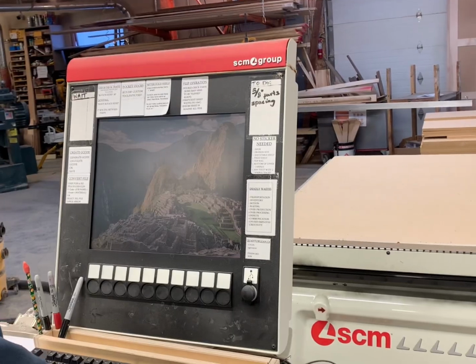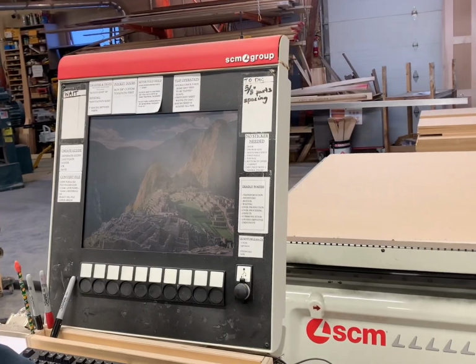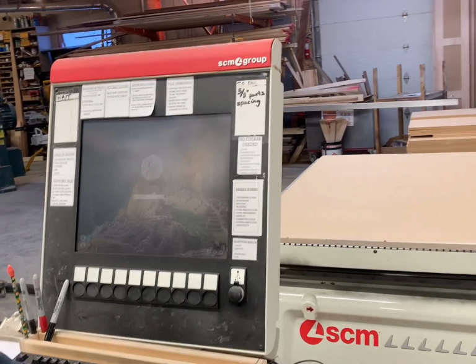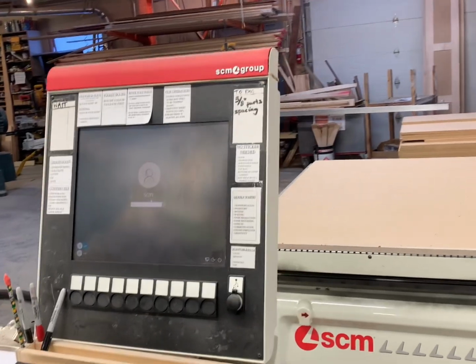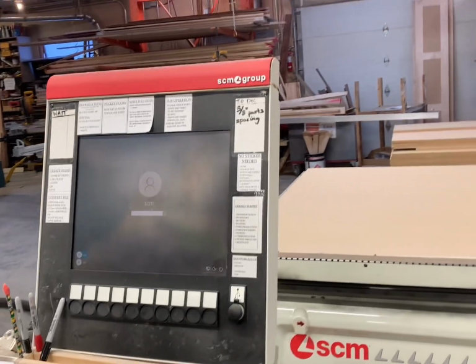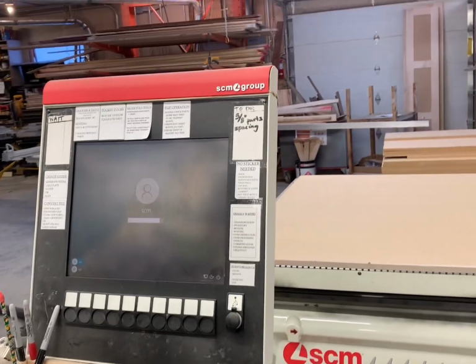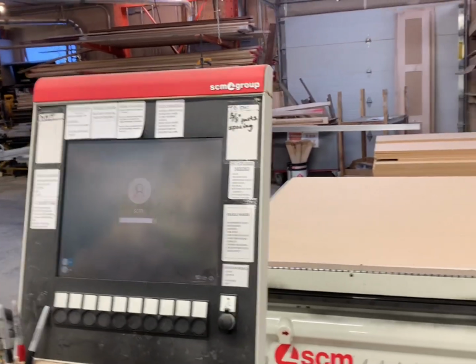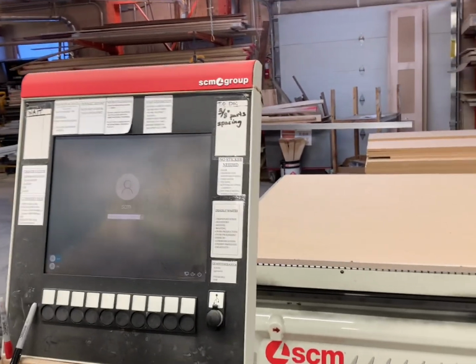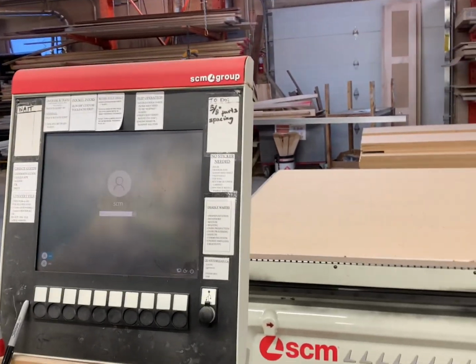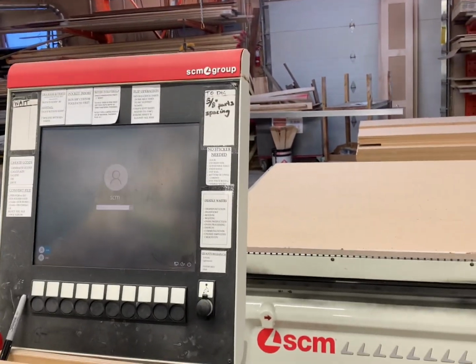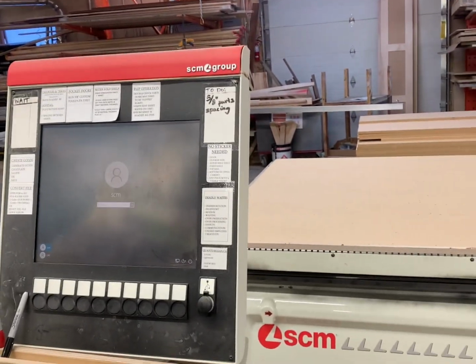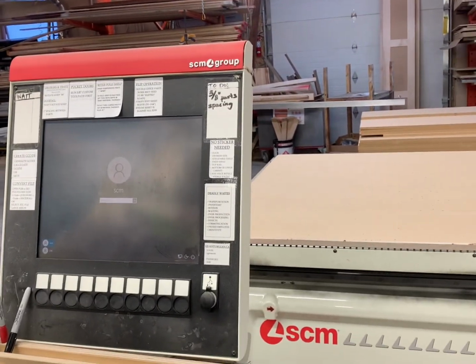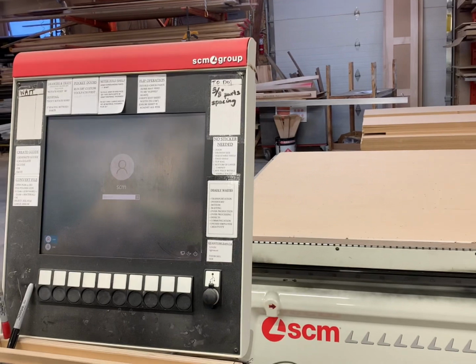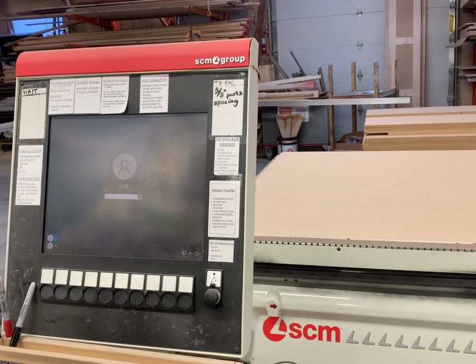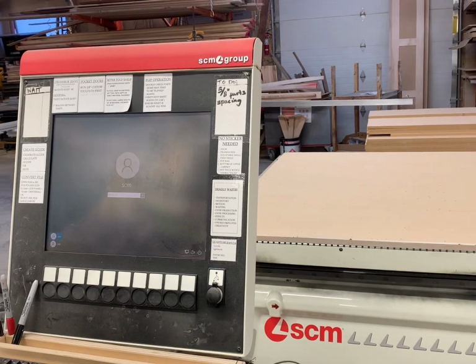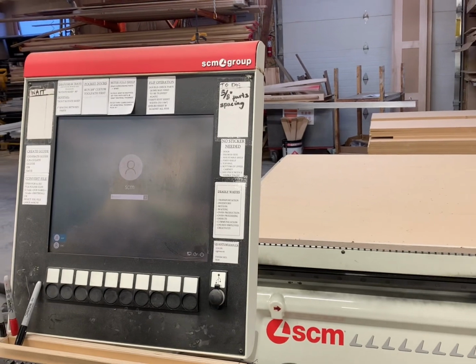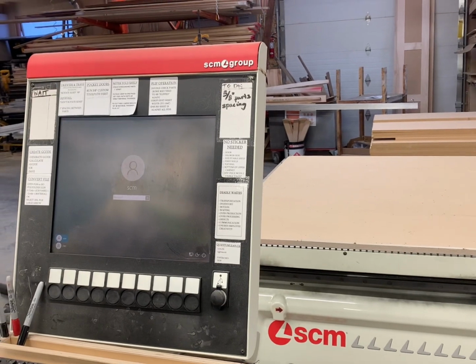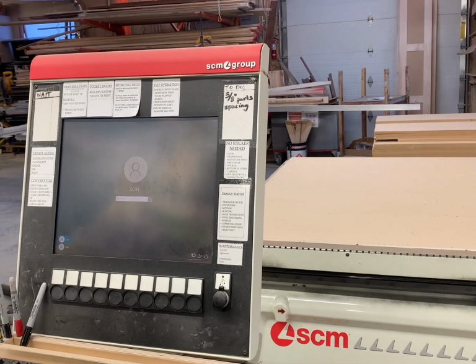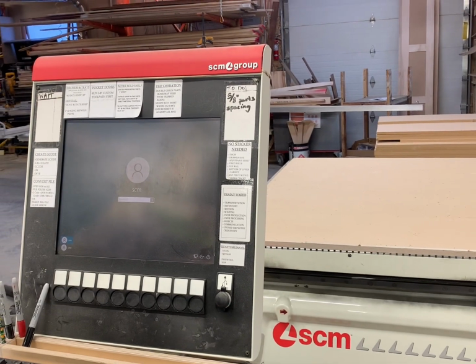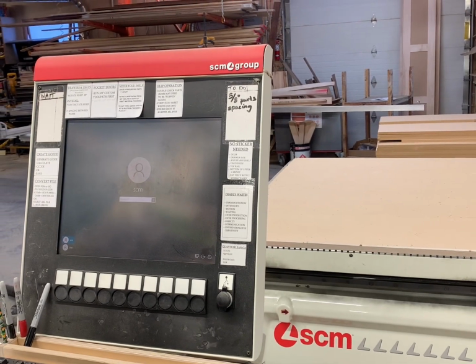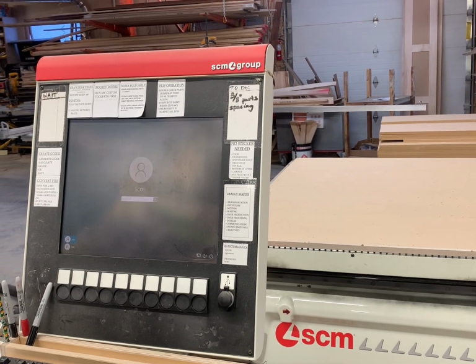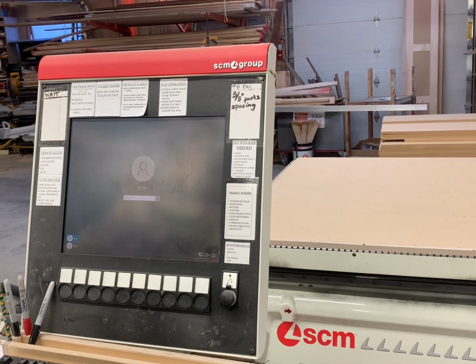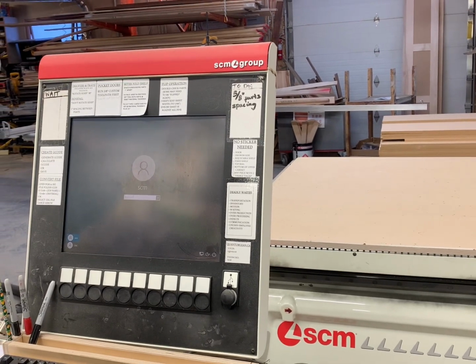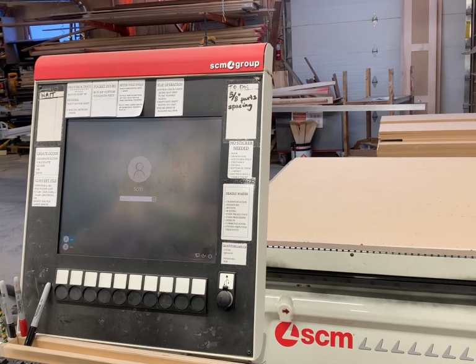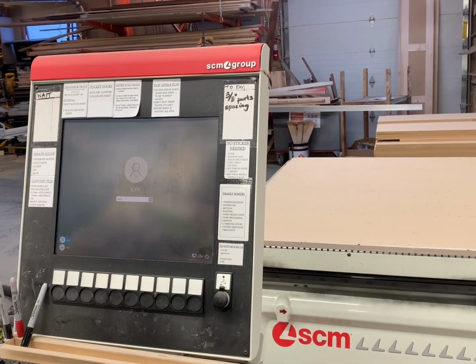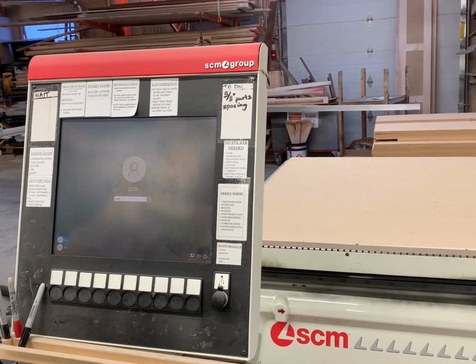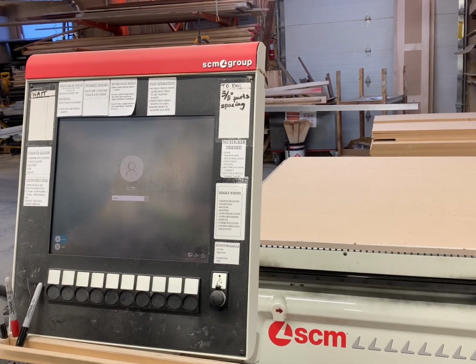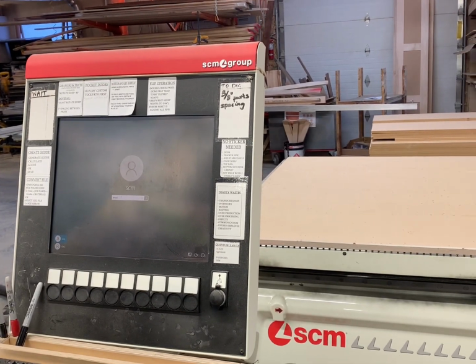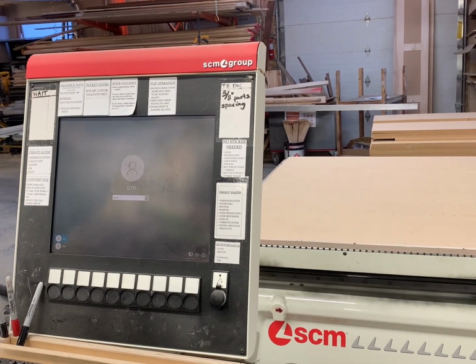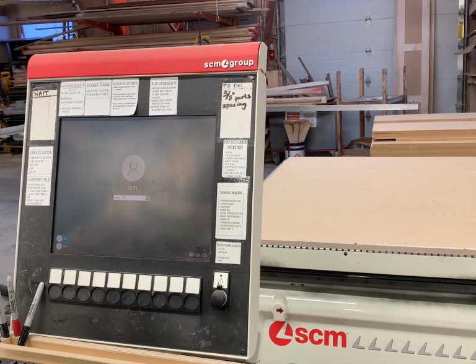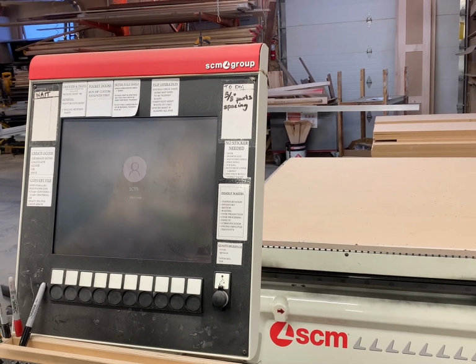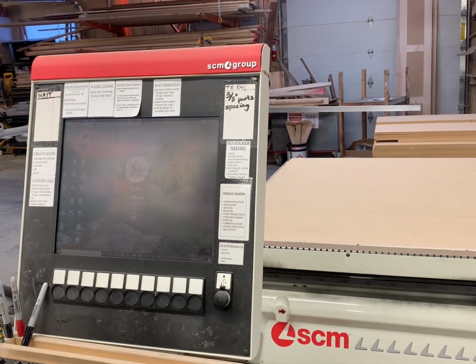Now go to the computer and log on with the password. It's a secret — can't tell you, sorry.